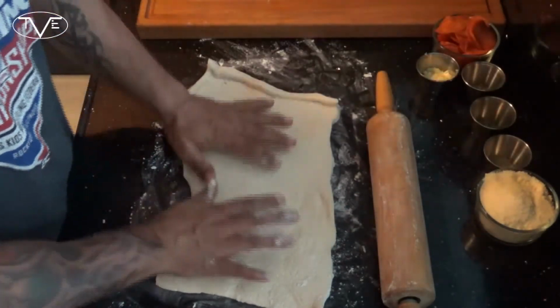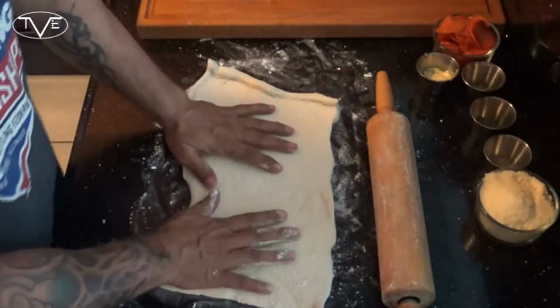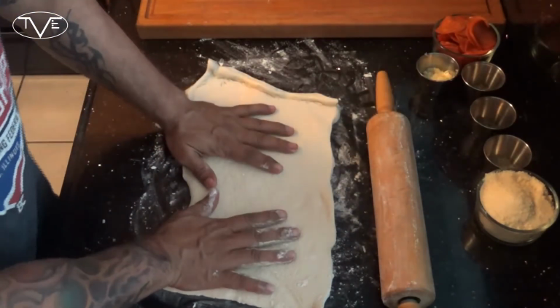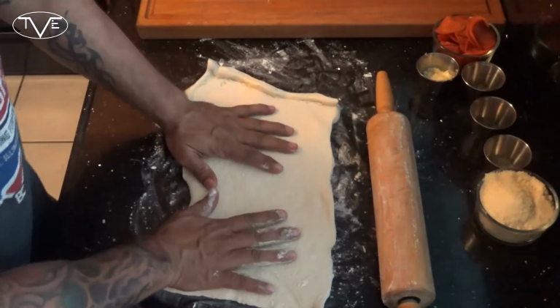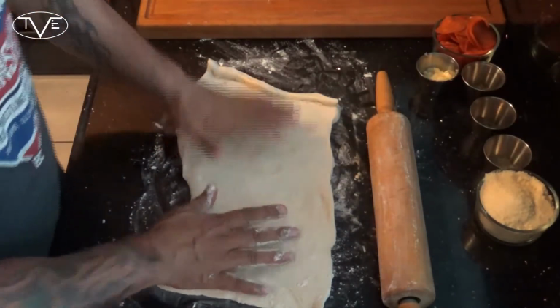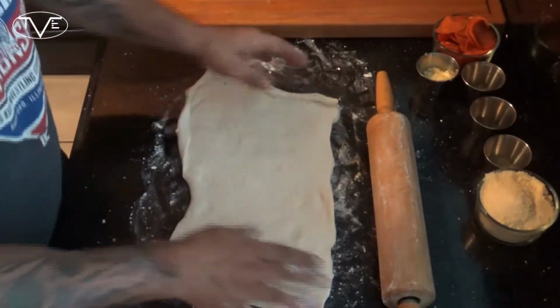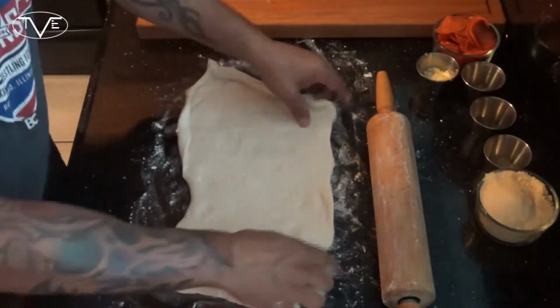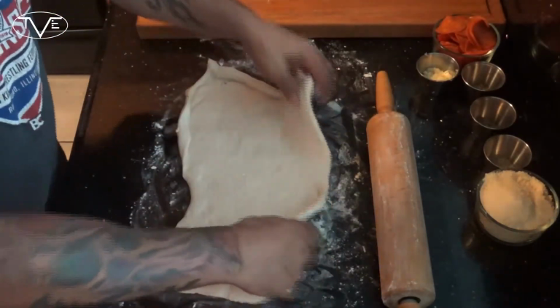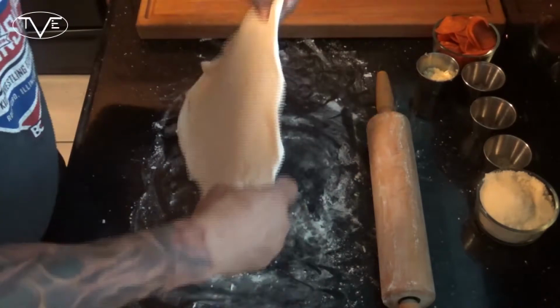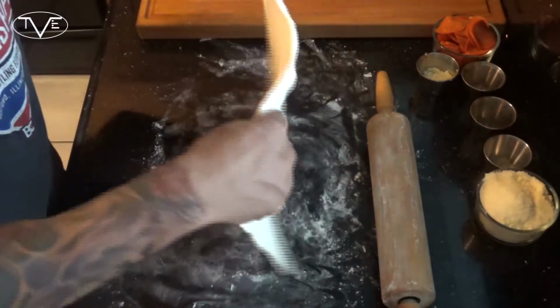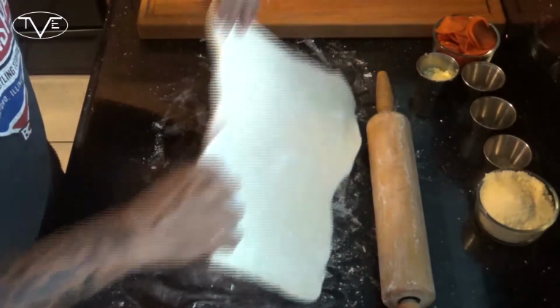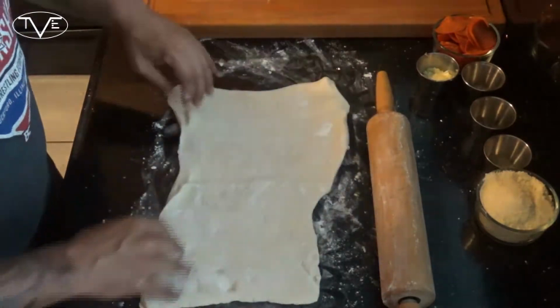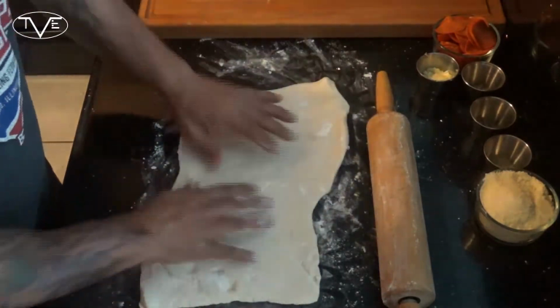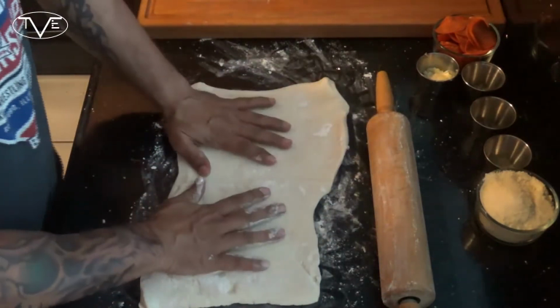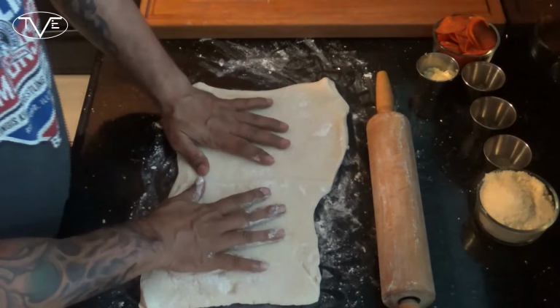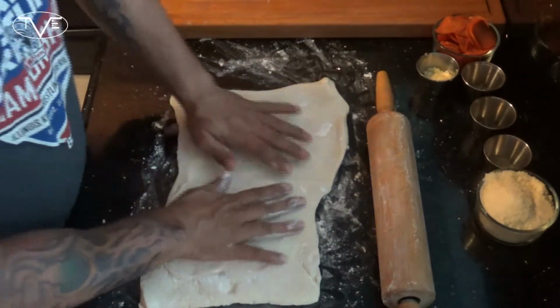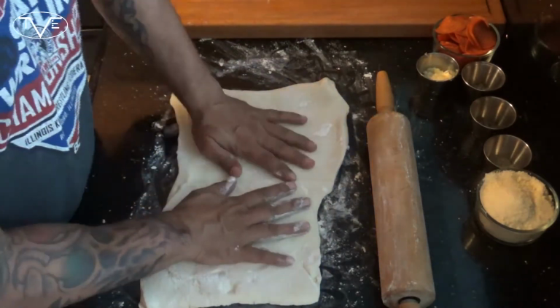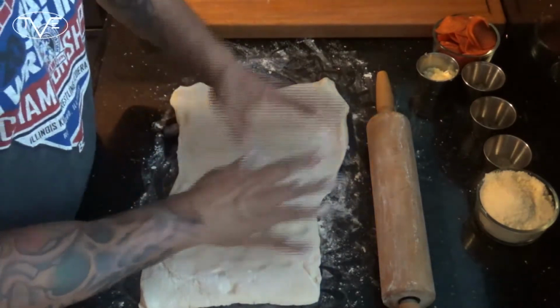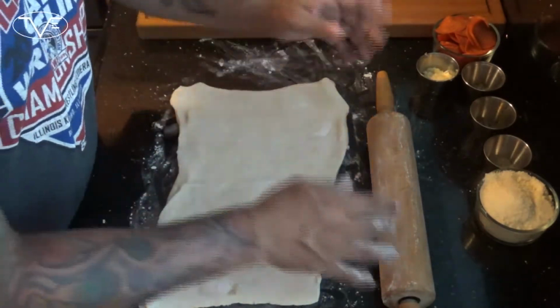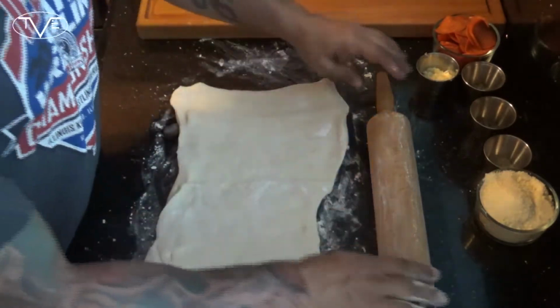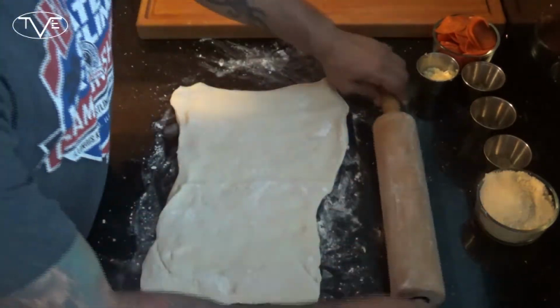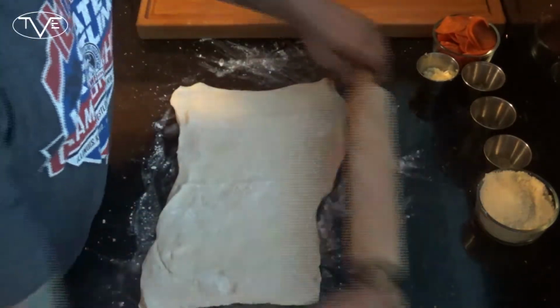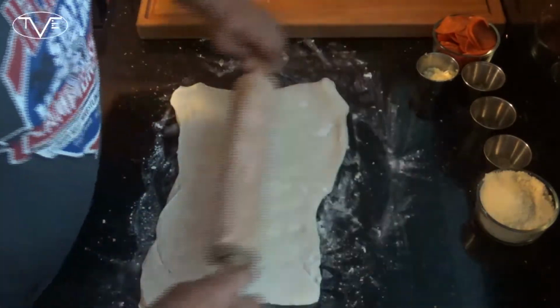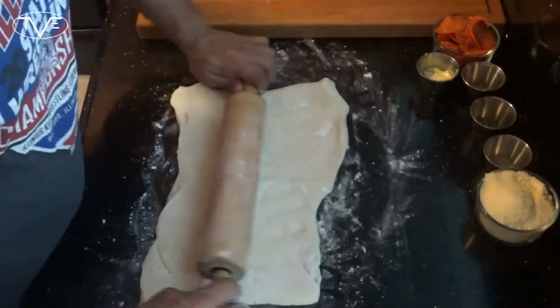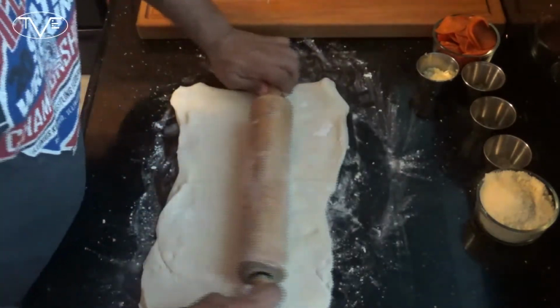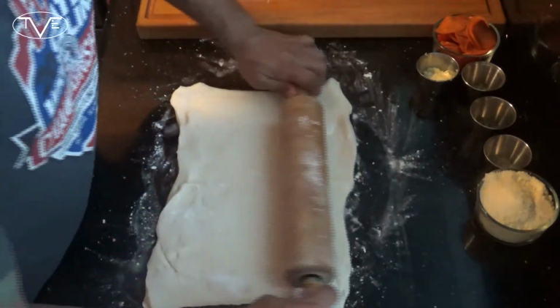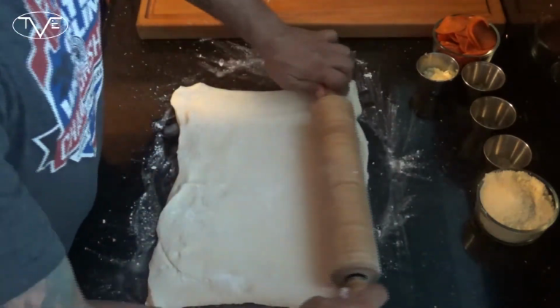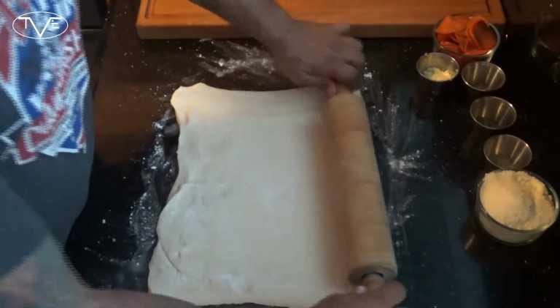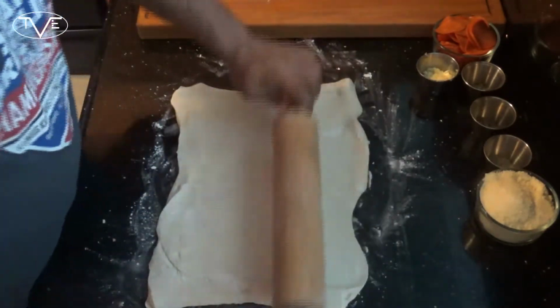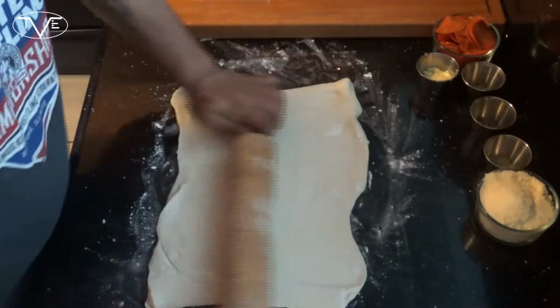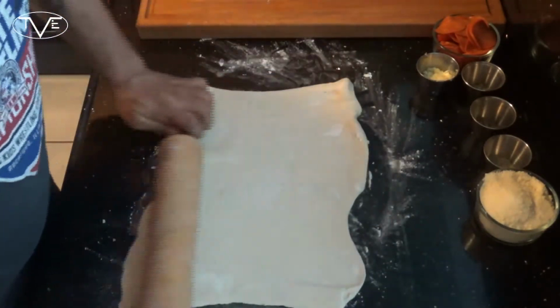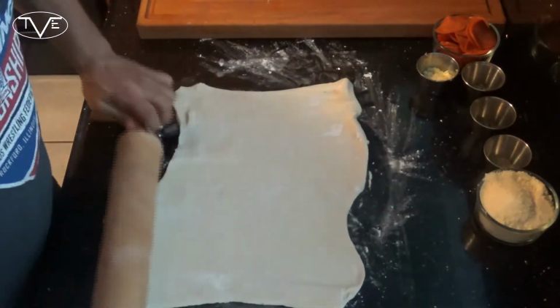I went ahead and bought a store-bought crust. I'm gonna go ahead and roll this out so that way it'll cover the whole bottom of my spring-form pan.